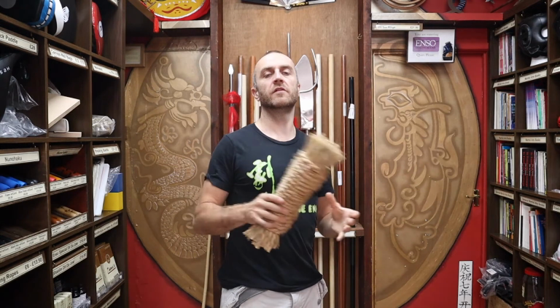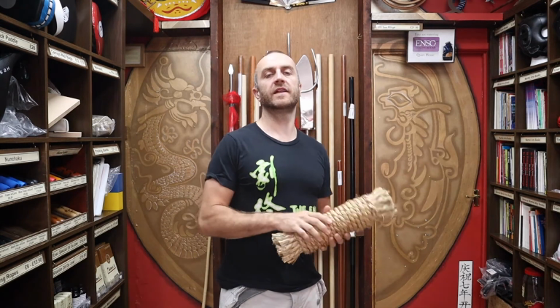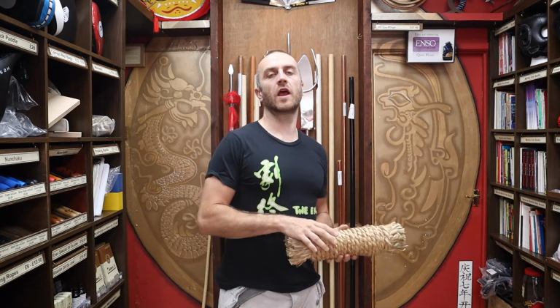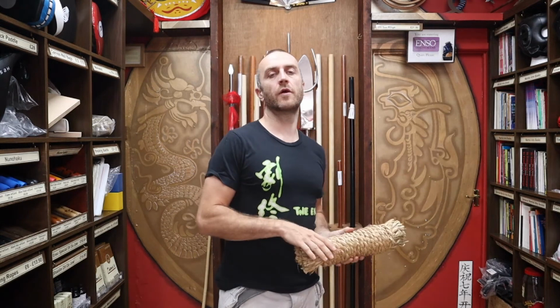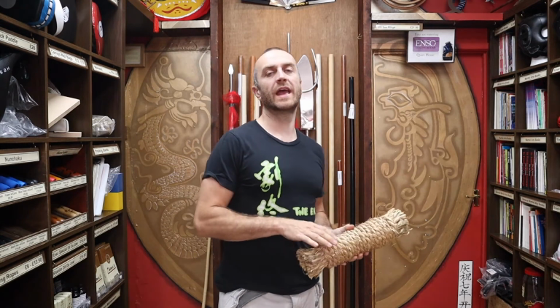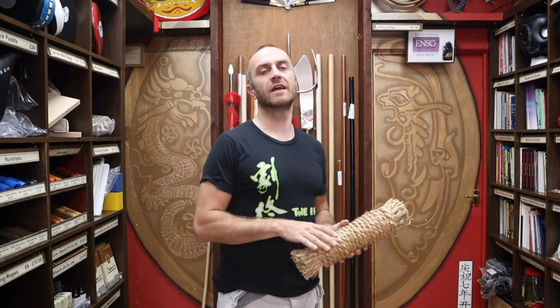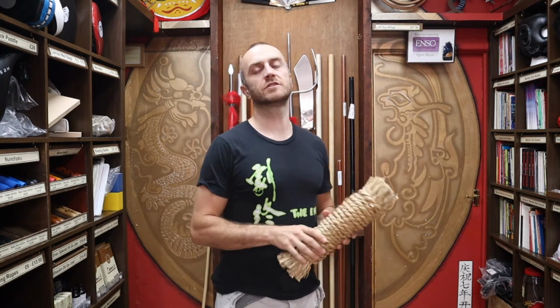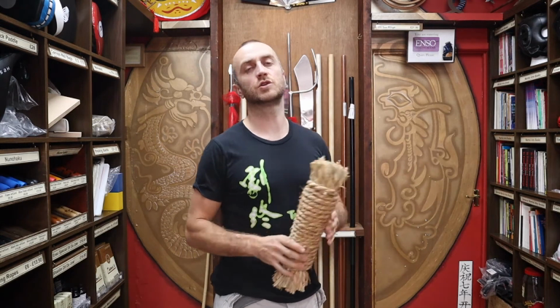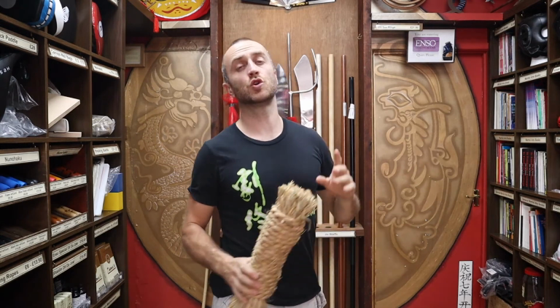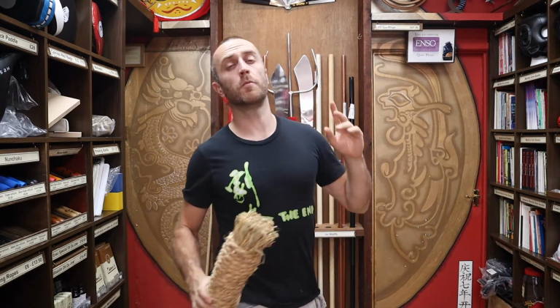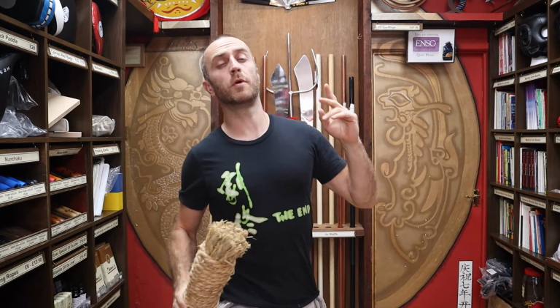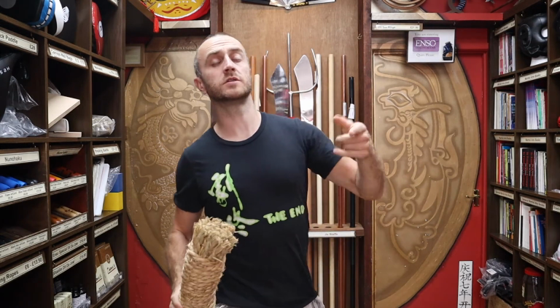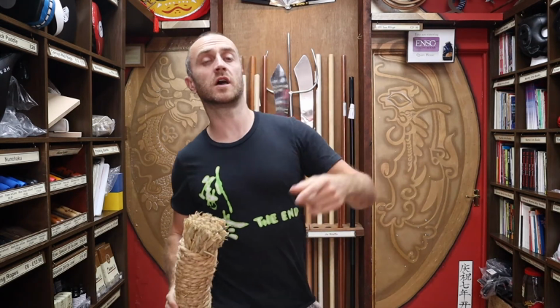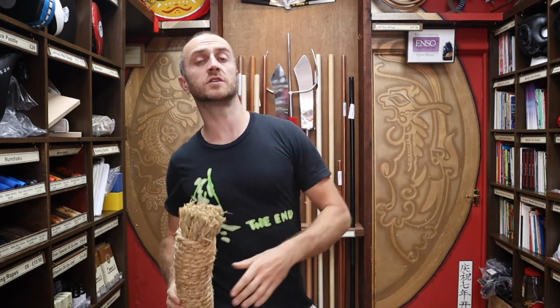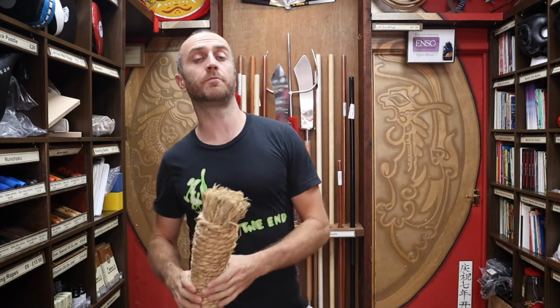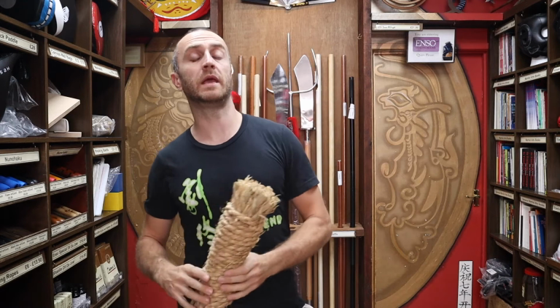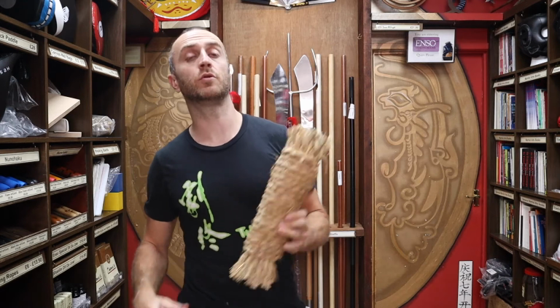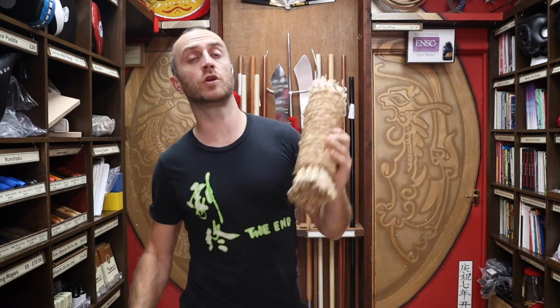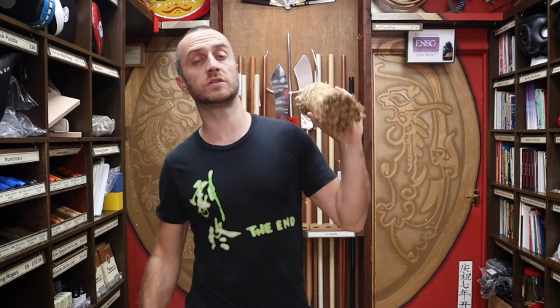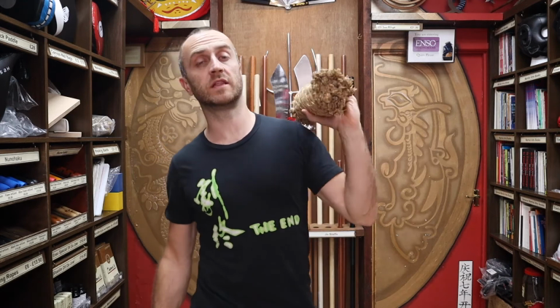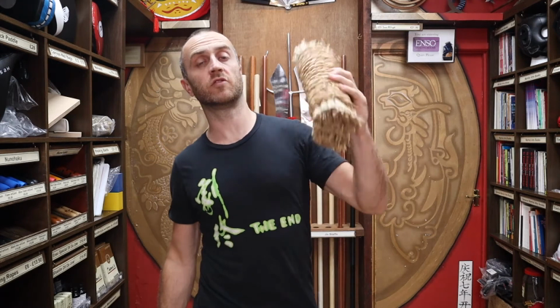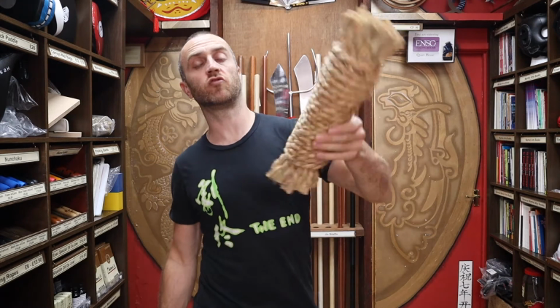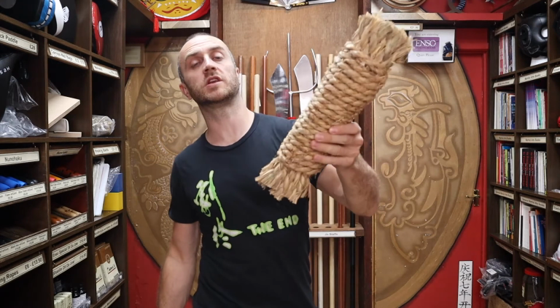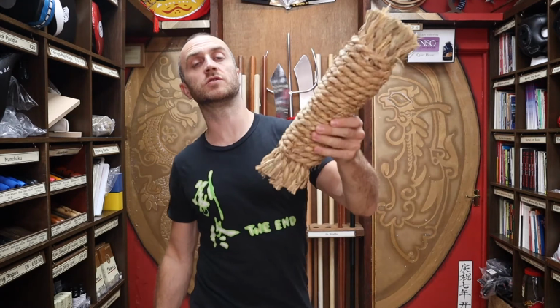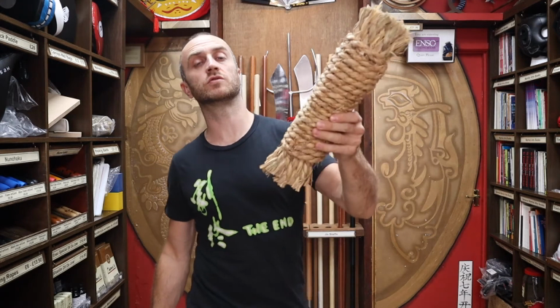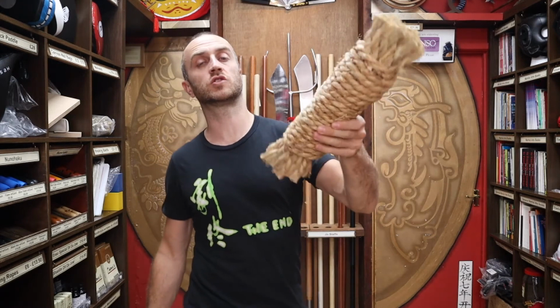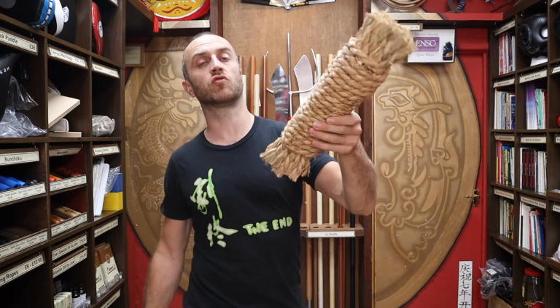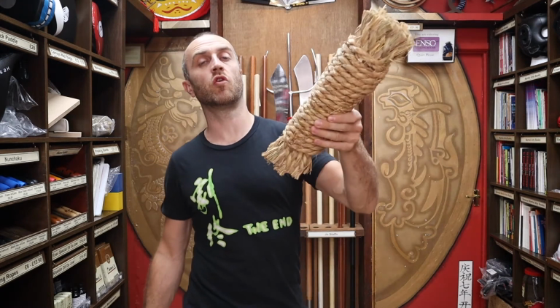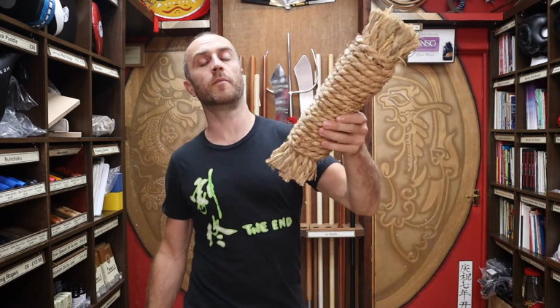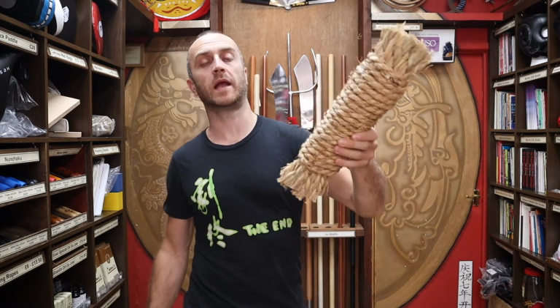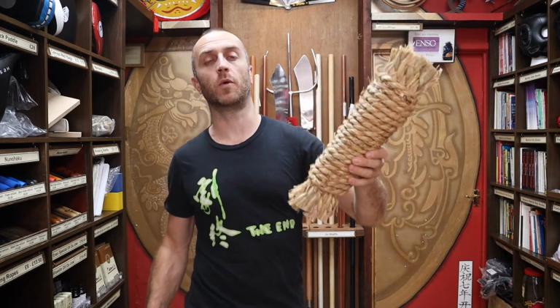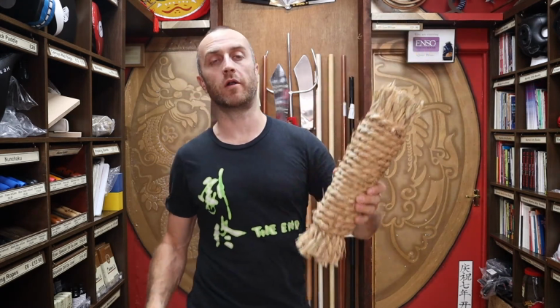As promised at the beginning of the video, here is a short montage of people using the traditional straw makiwara.